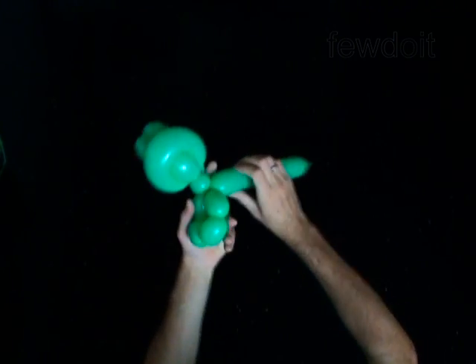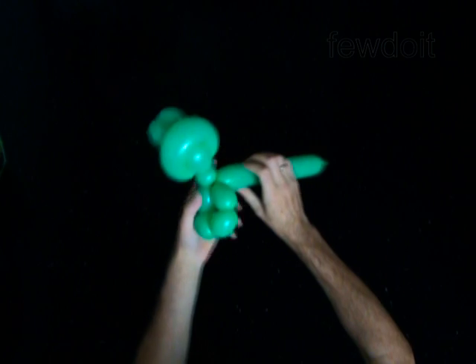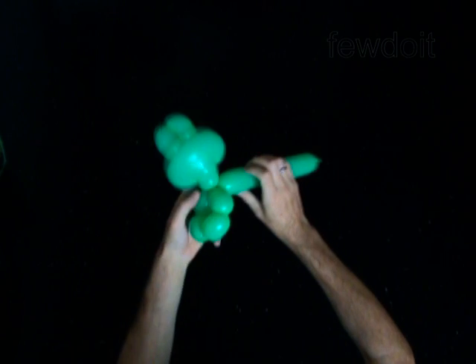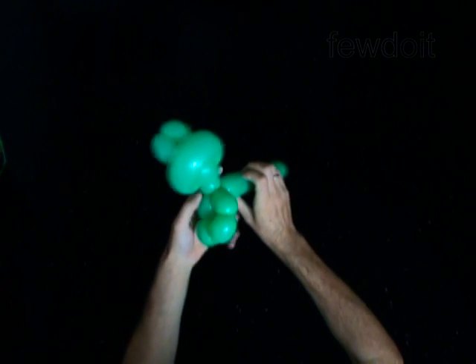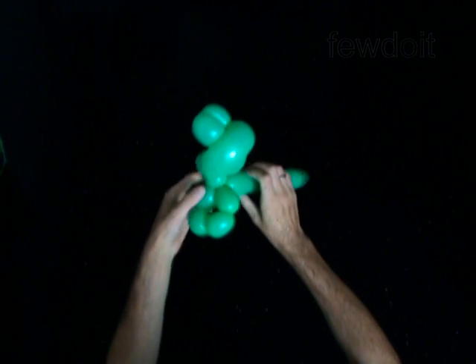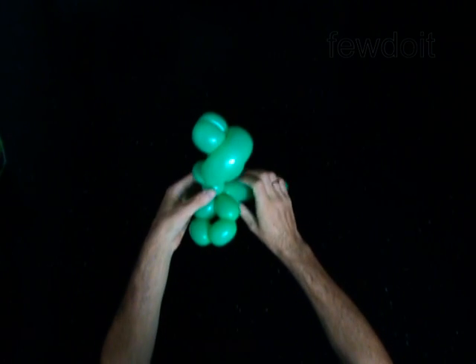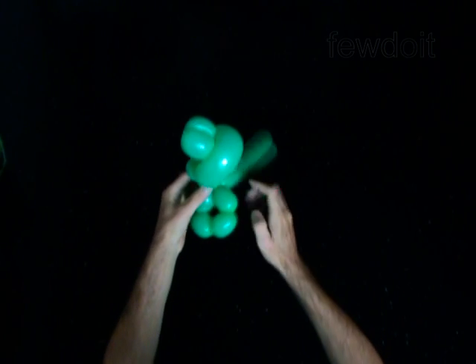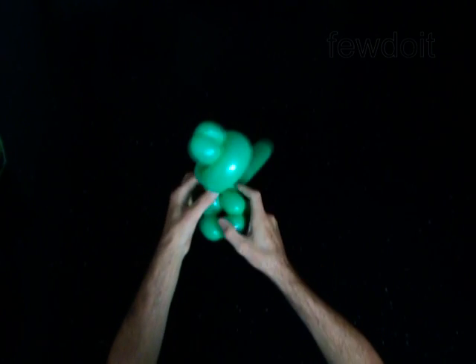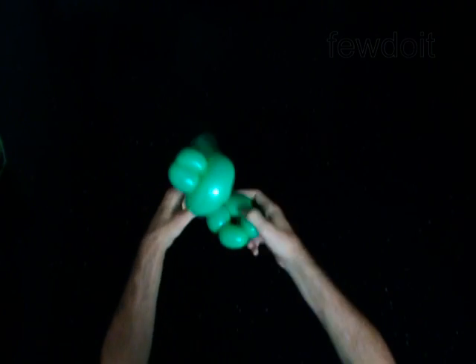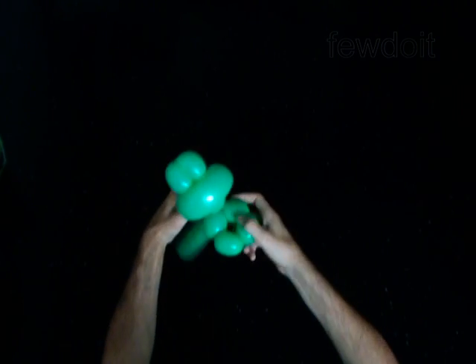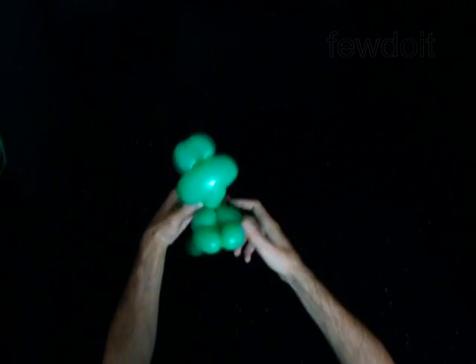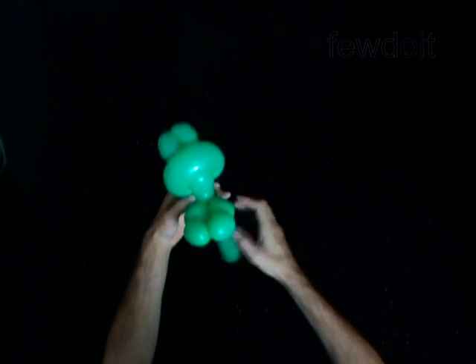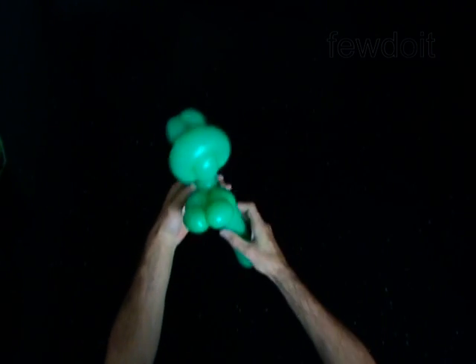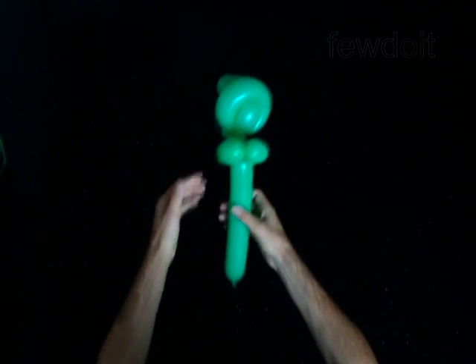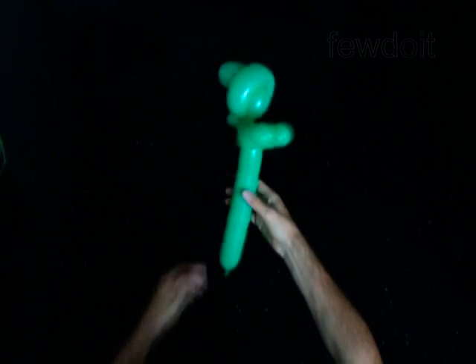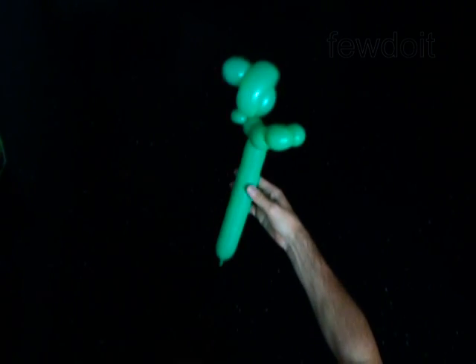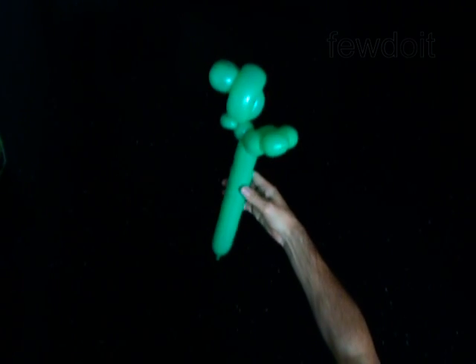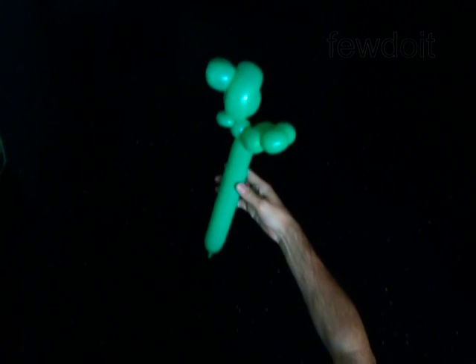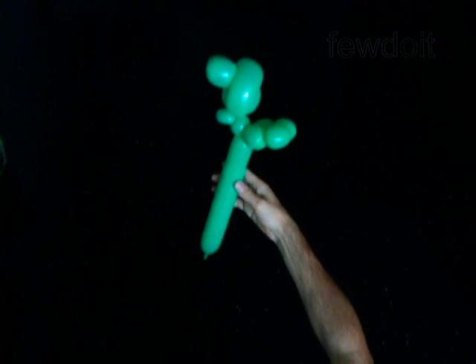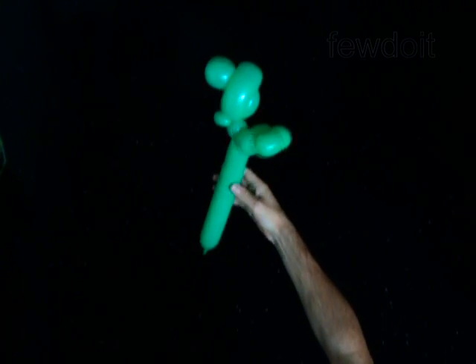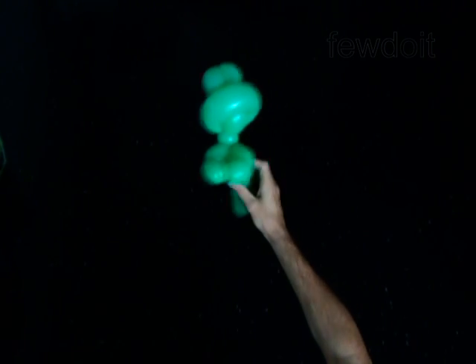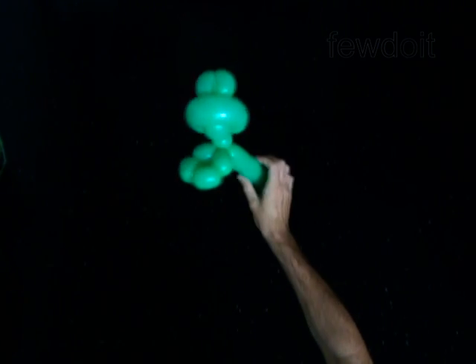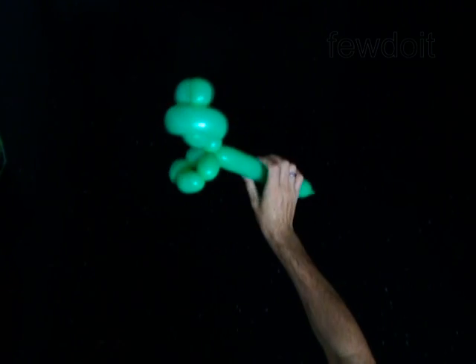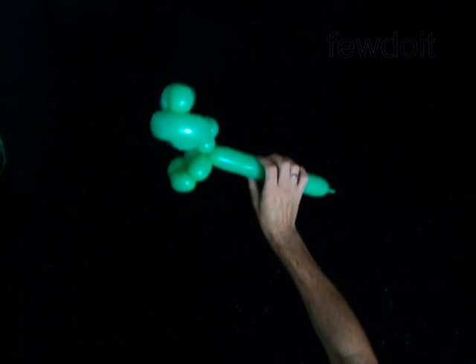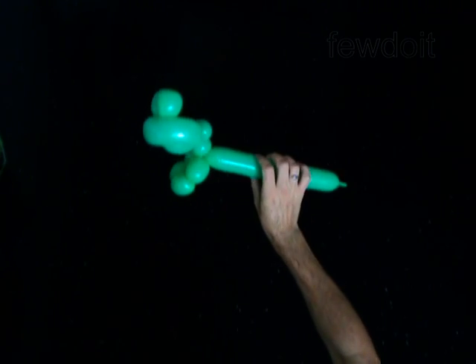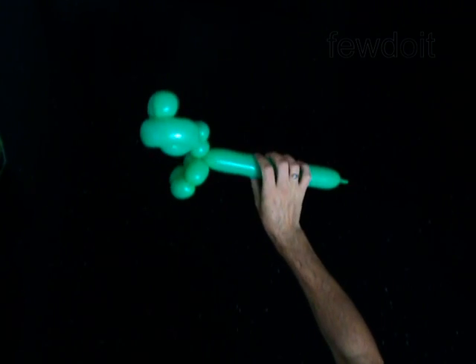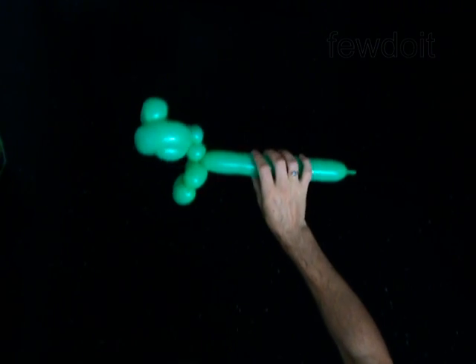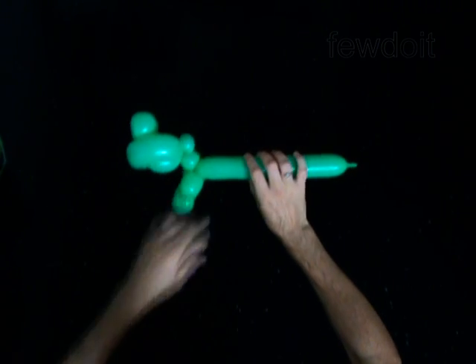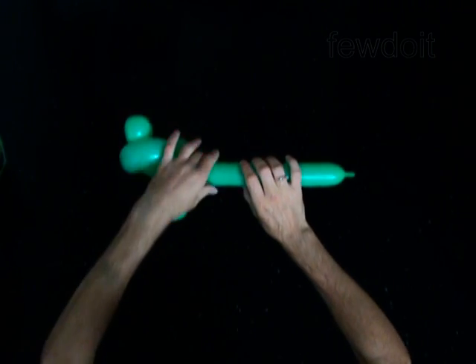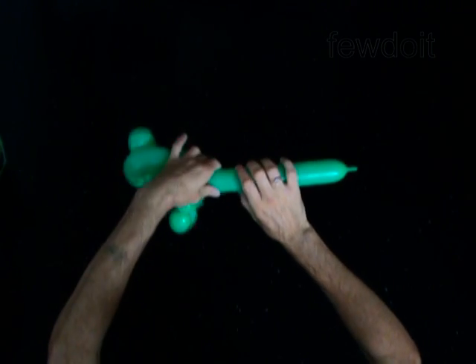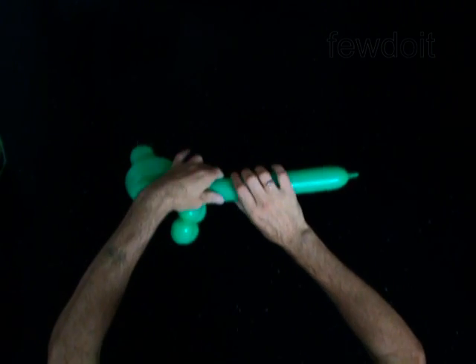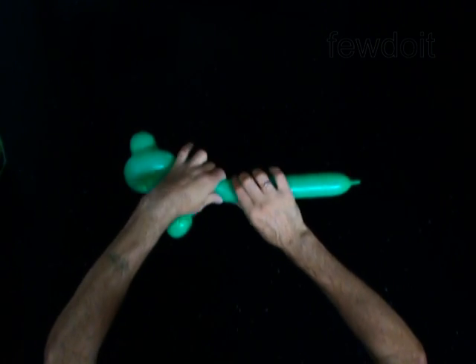The next bubble you twist to make the body. Twist the eleventh two inch bubble.